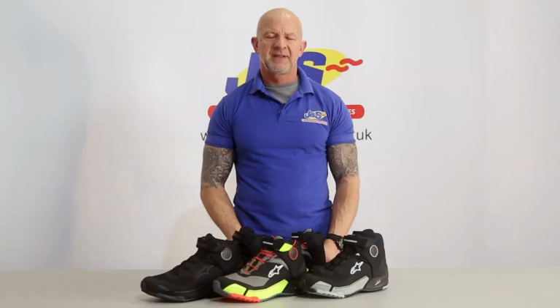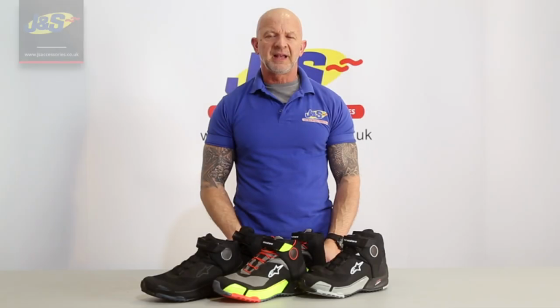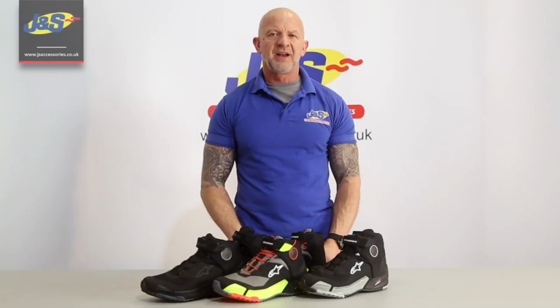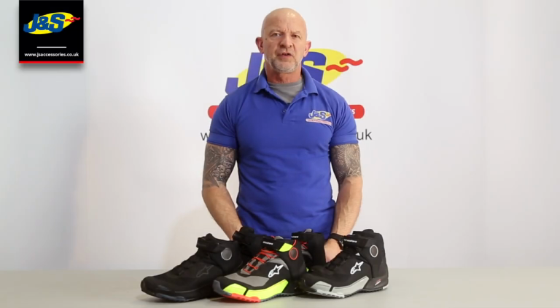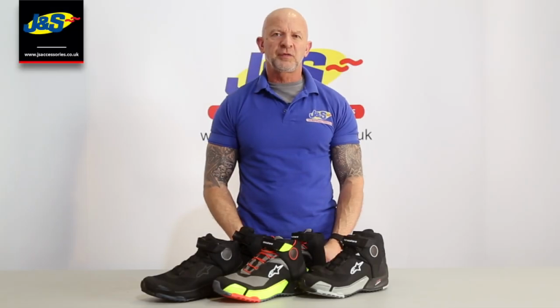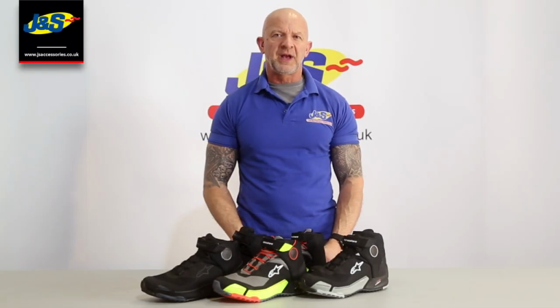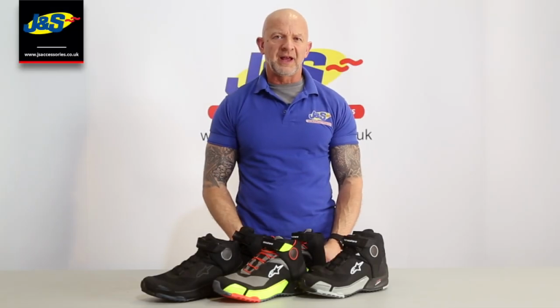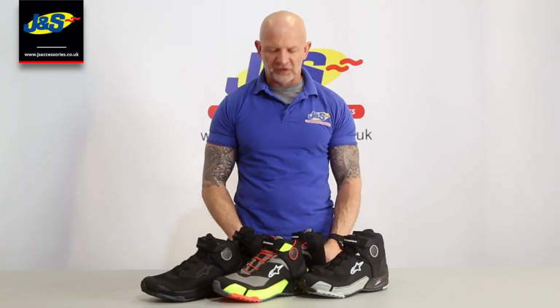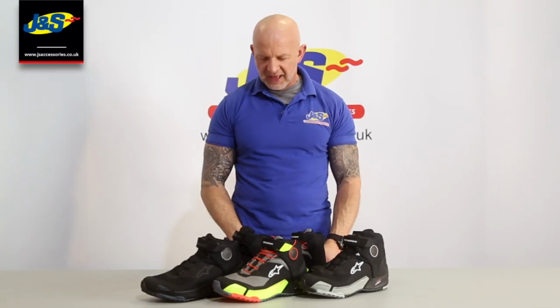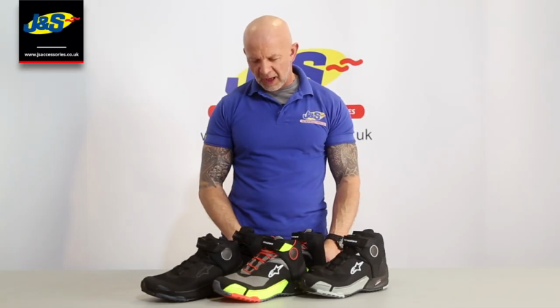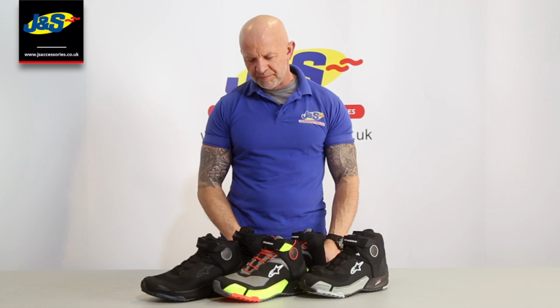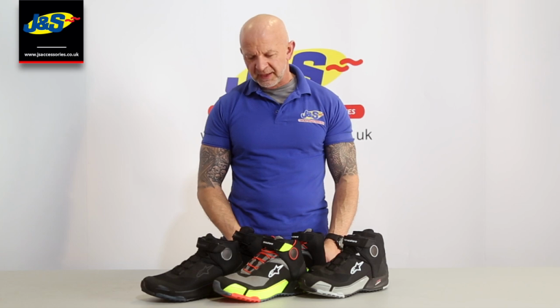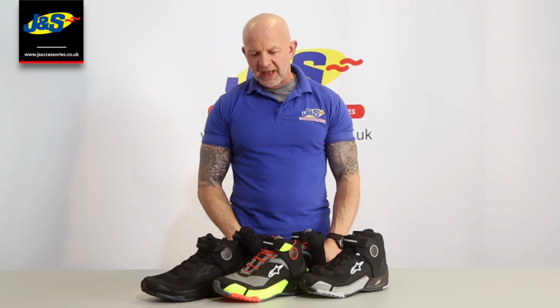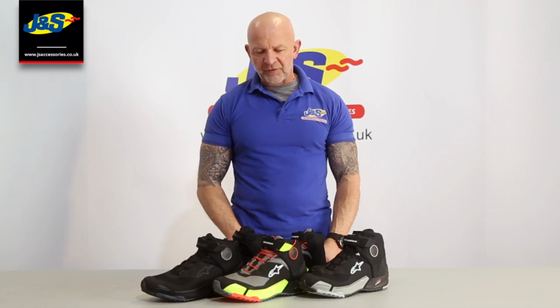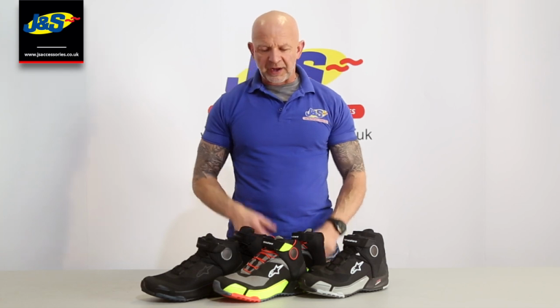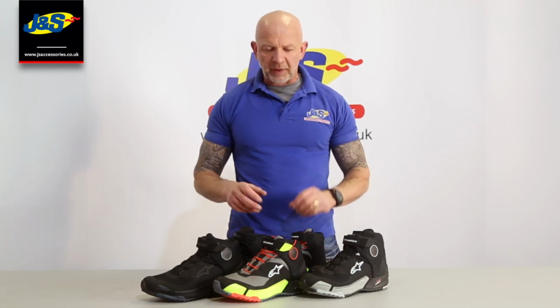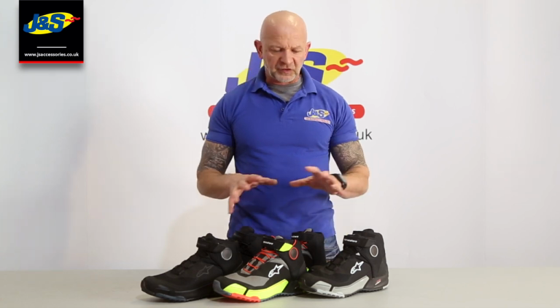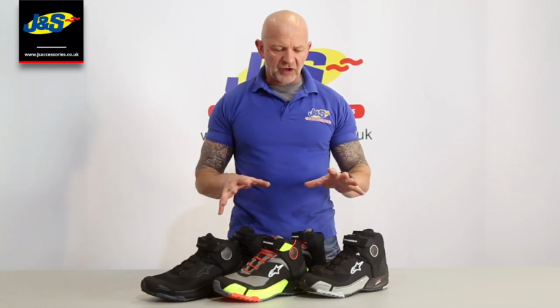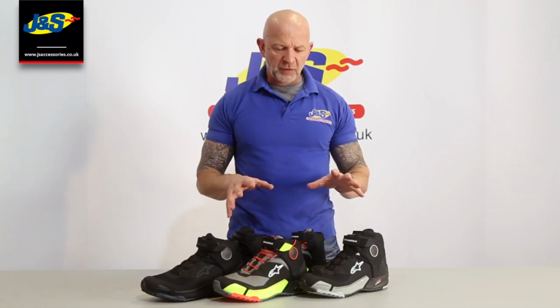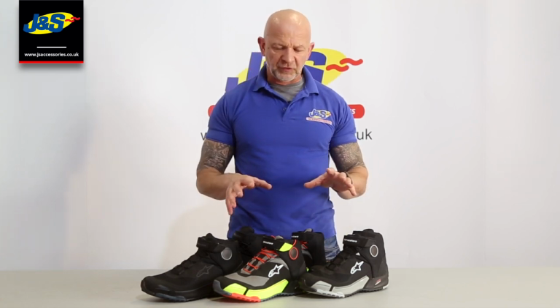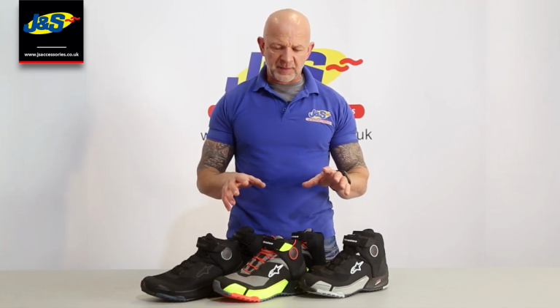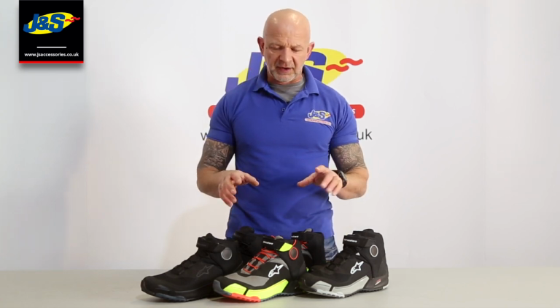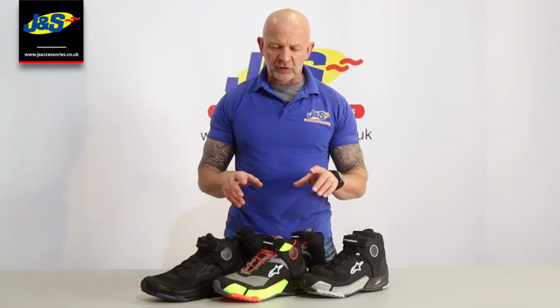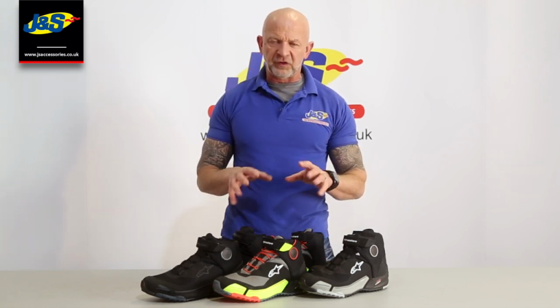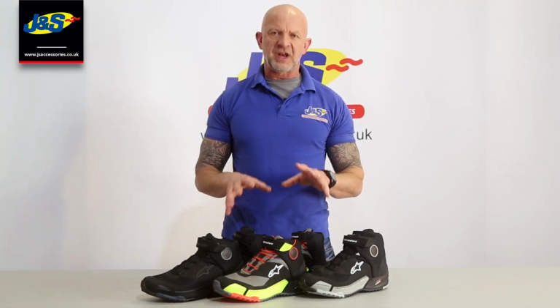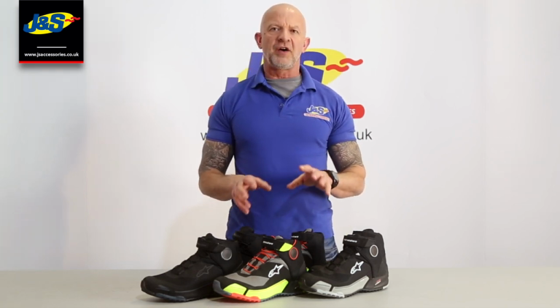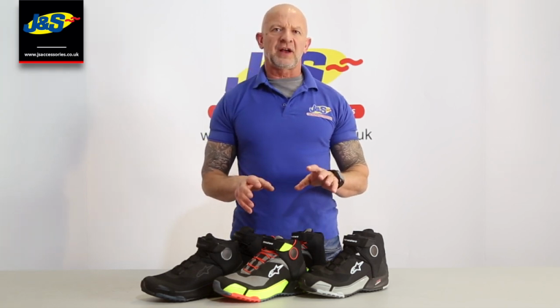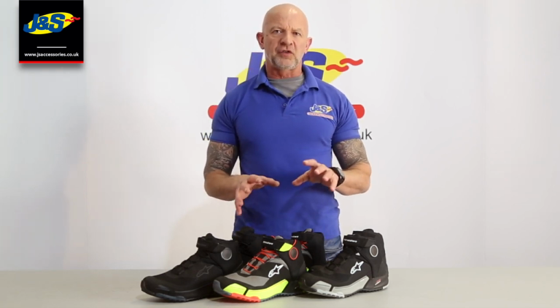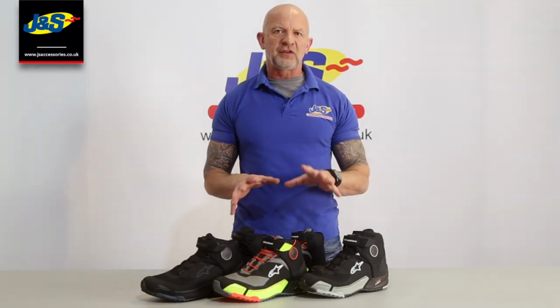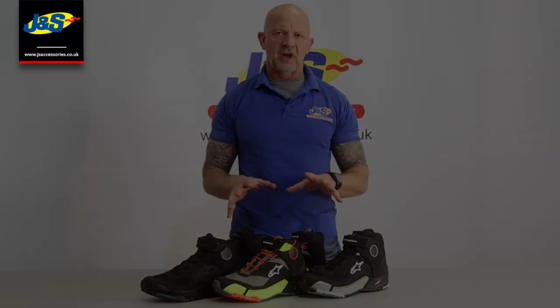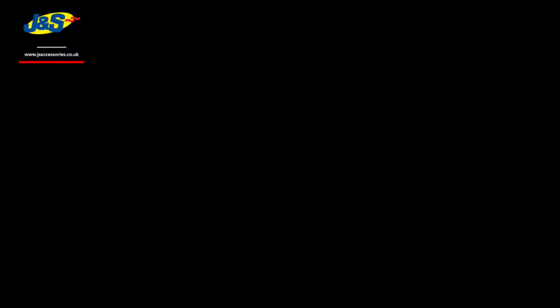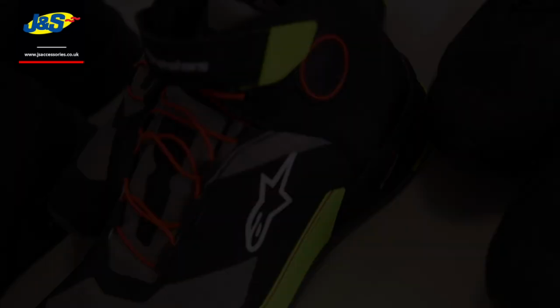Hi guys, Chris from J&S. I've got an Alpine Star shoe in front of me here. It's called the CRX Dry Star Shoe.